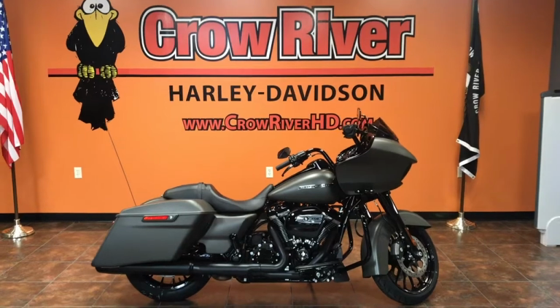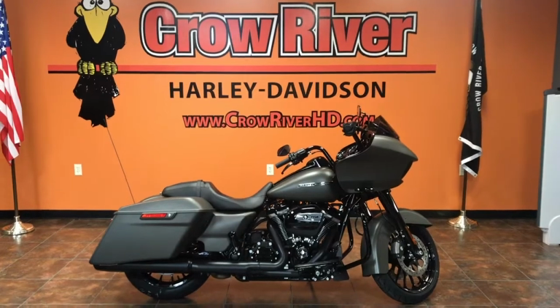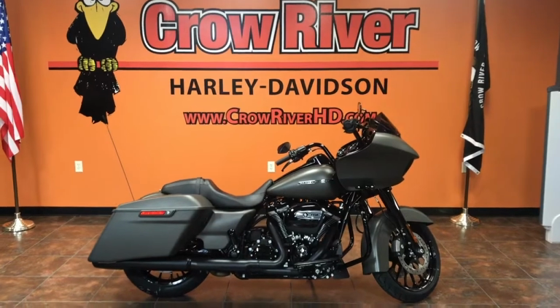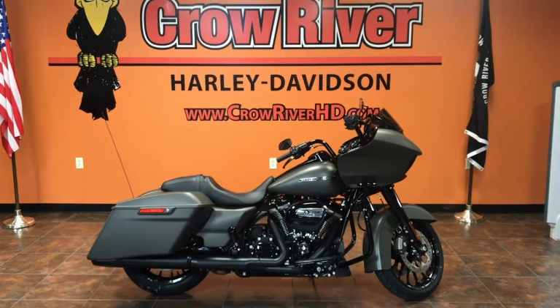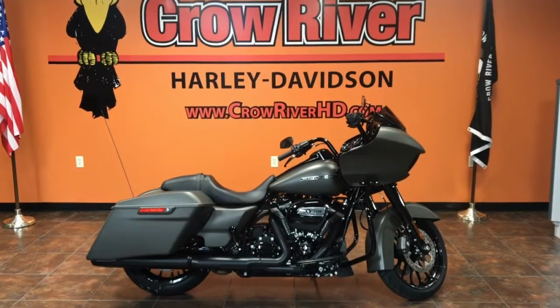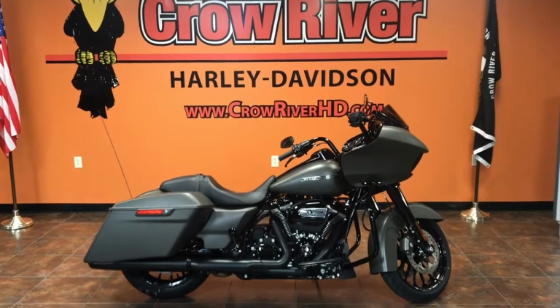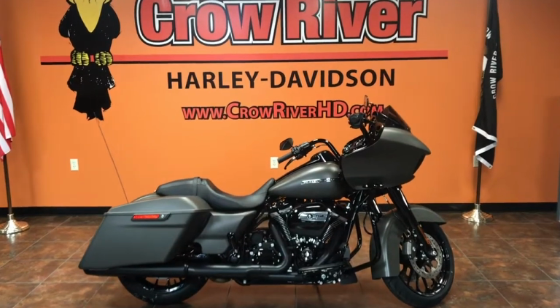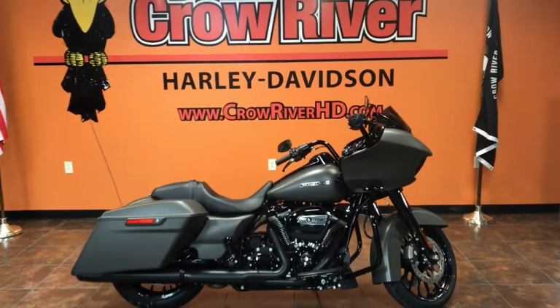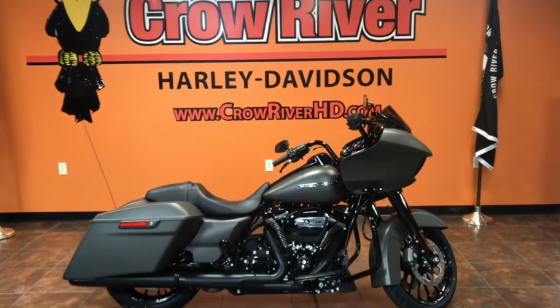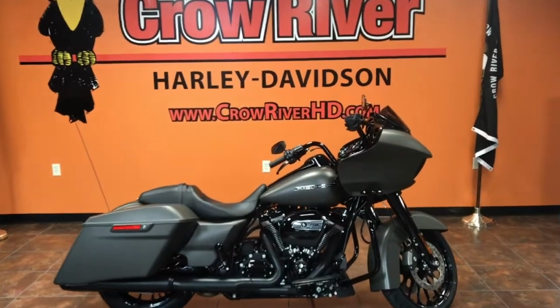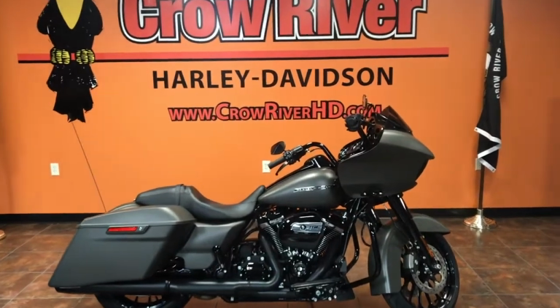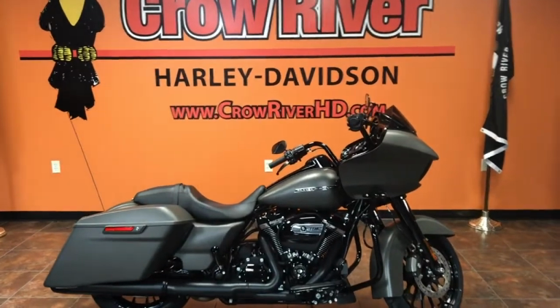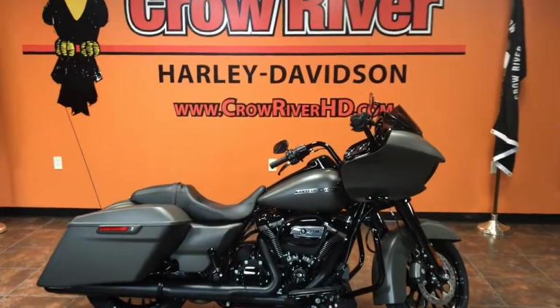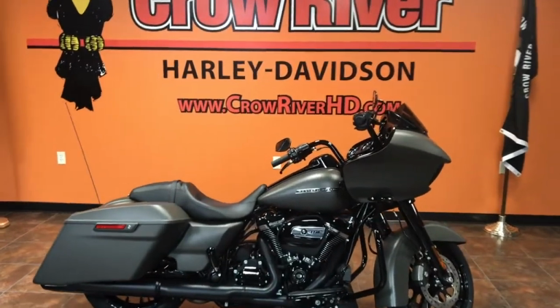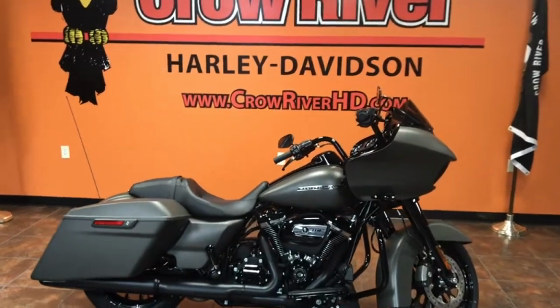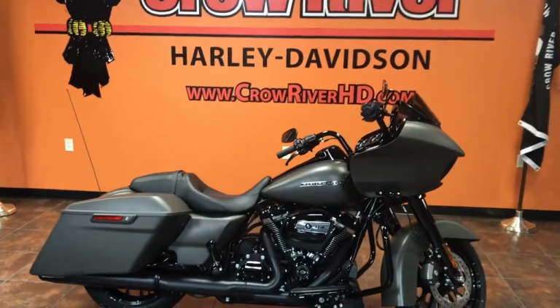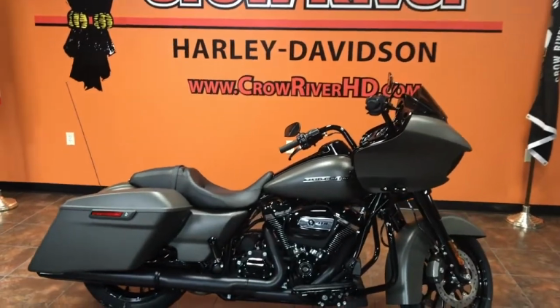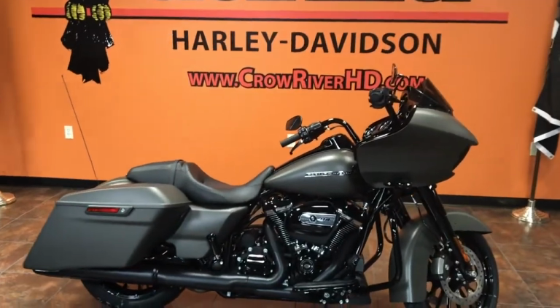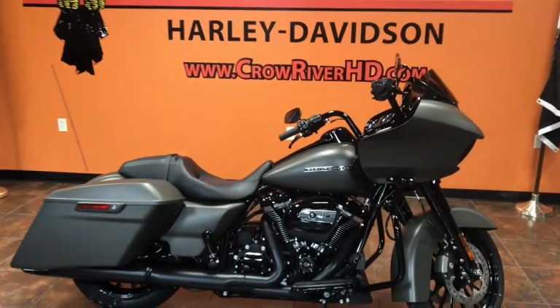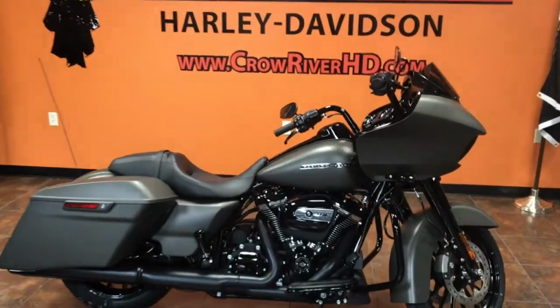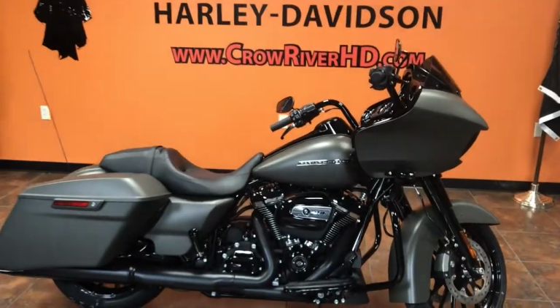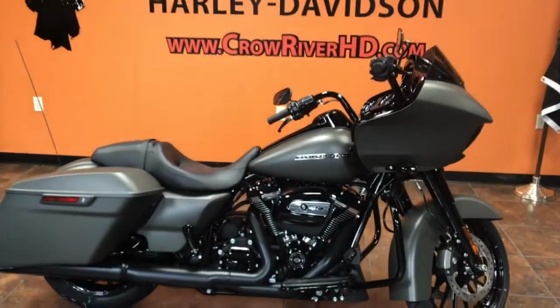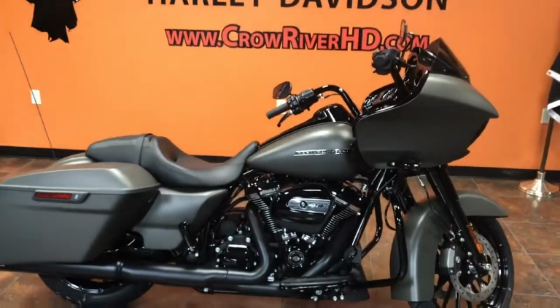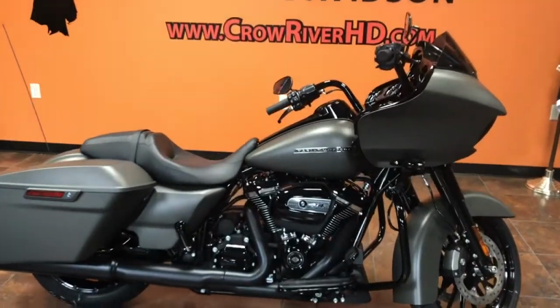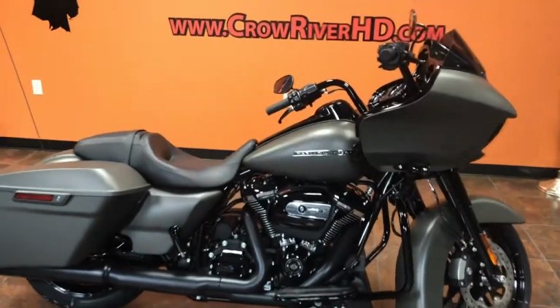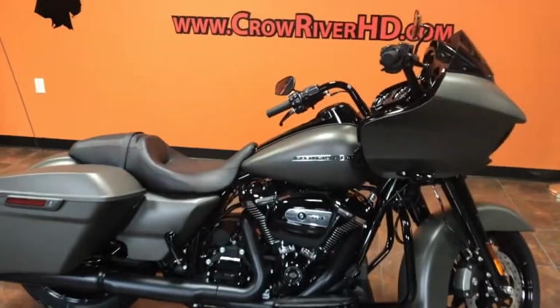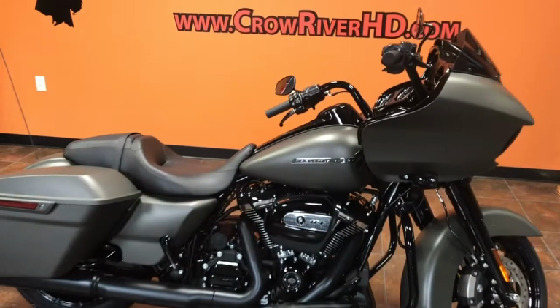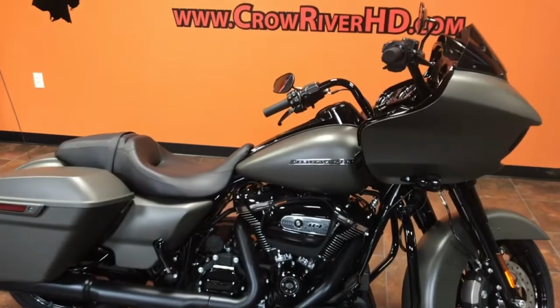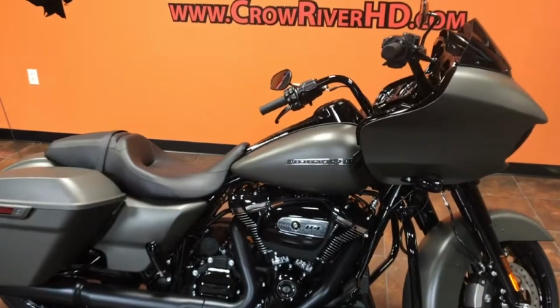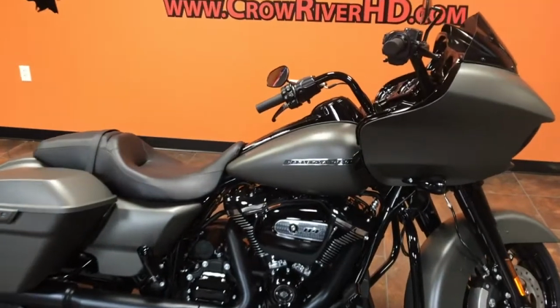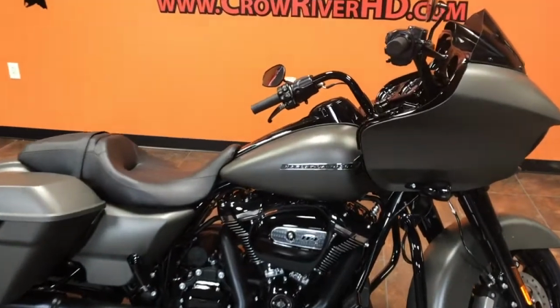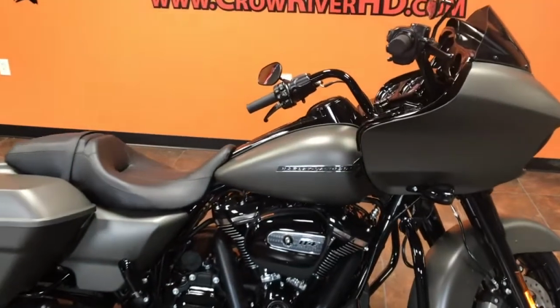Hey guys, your friends at Crow River Harley-Davidson, Downhill, Minnesota, coming at you with another new bike. Check this out.